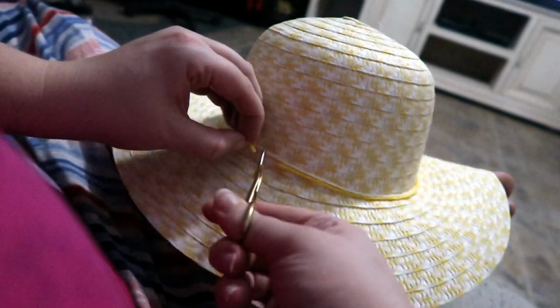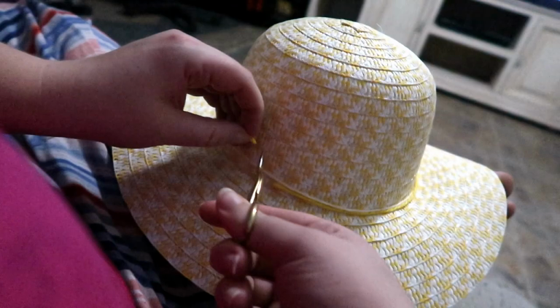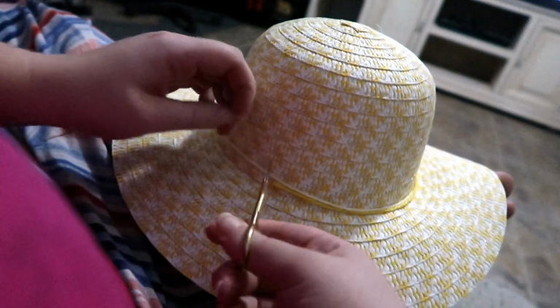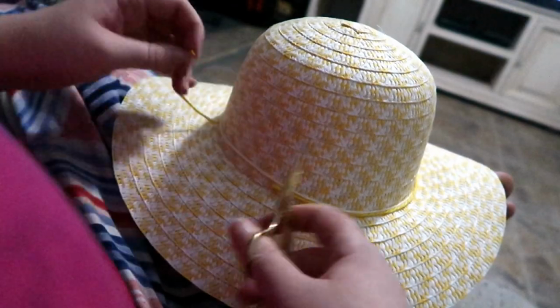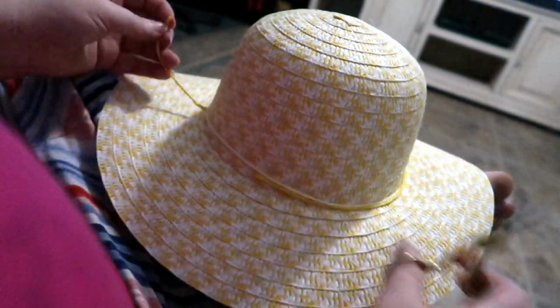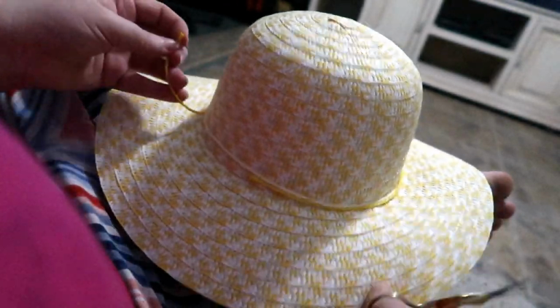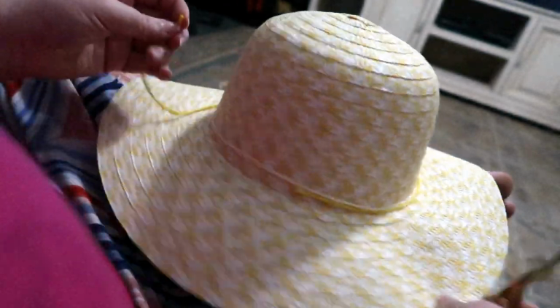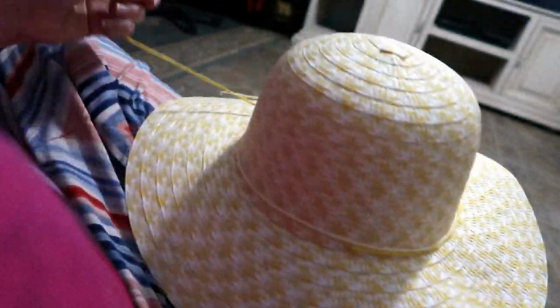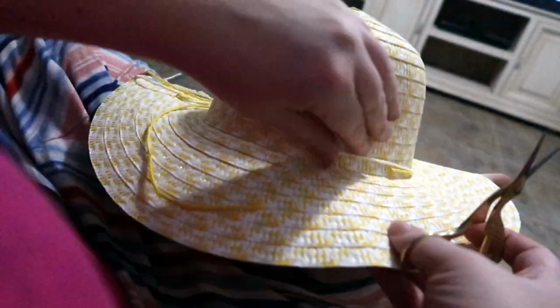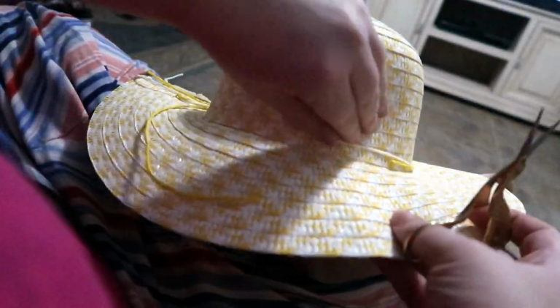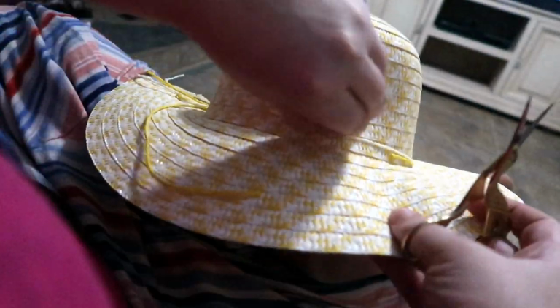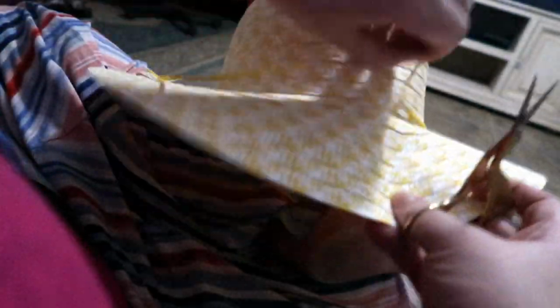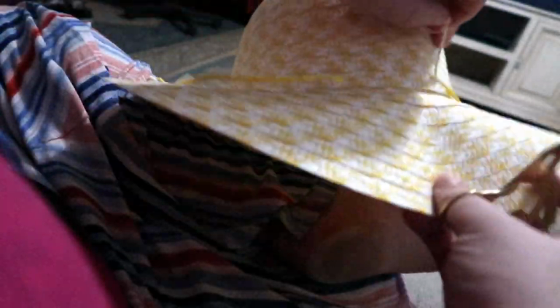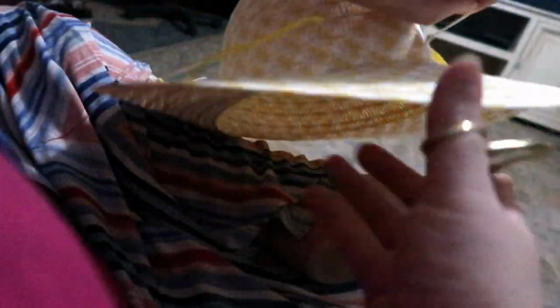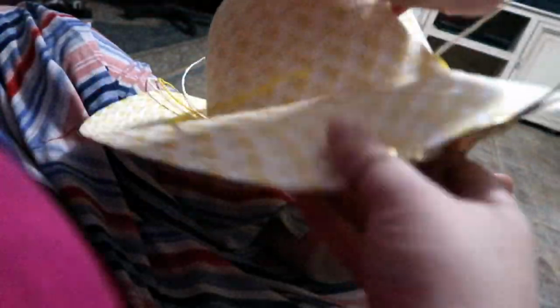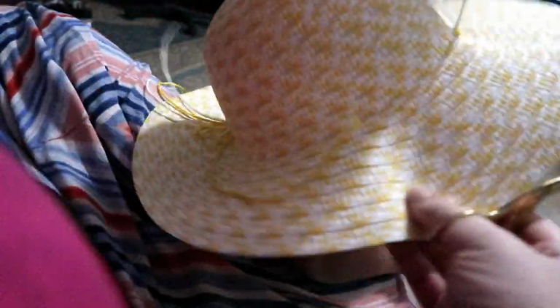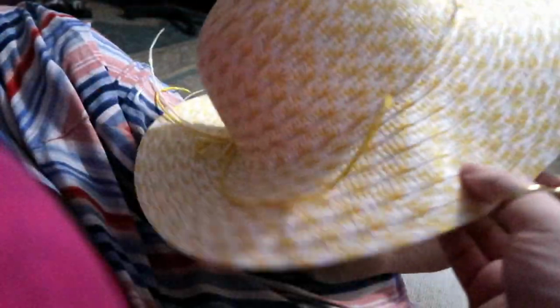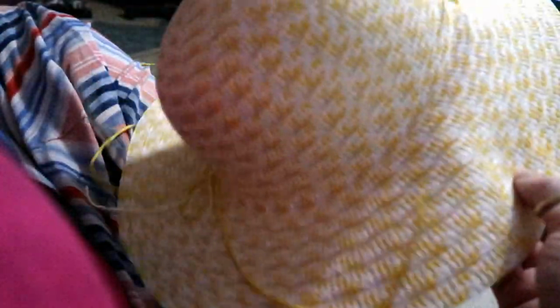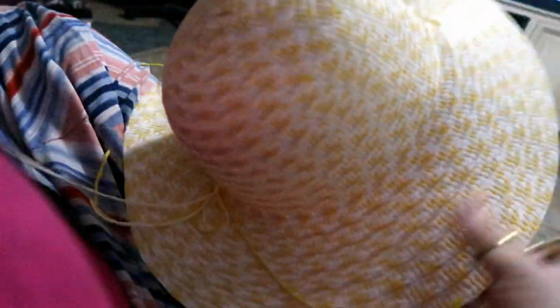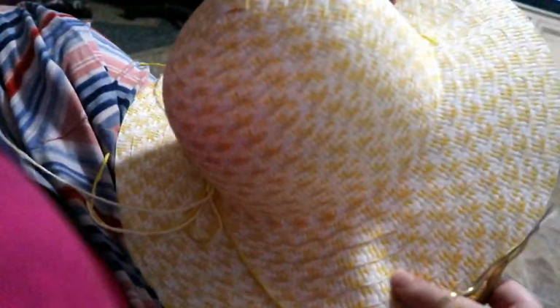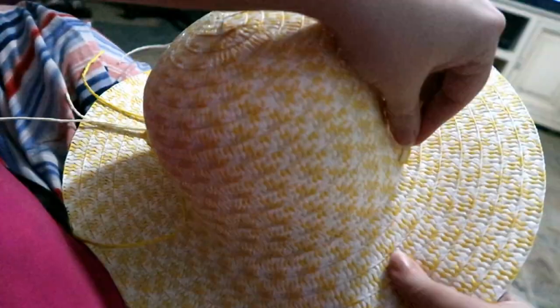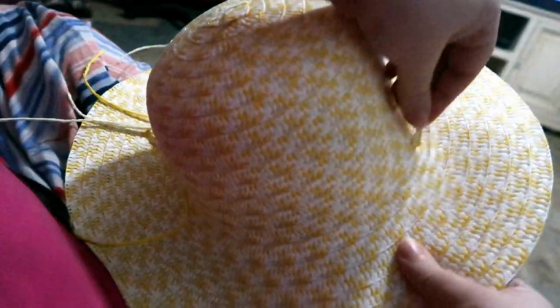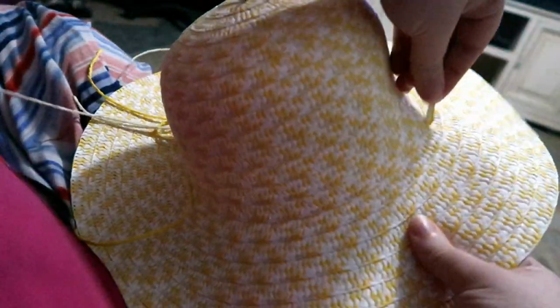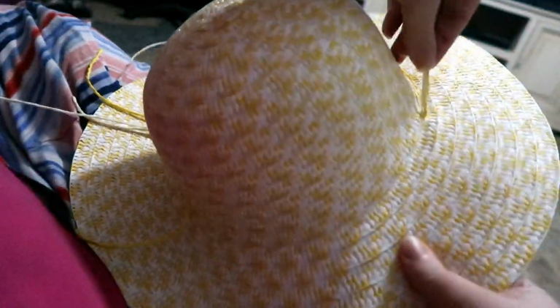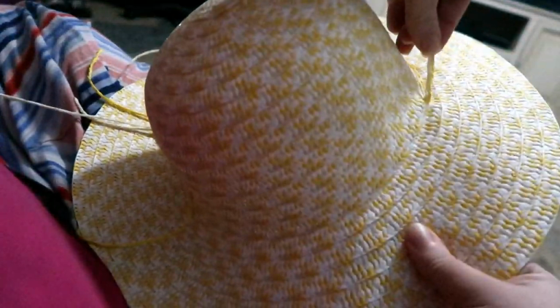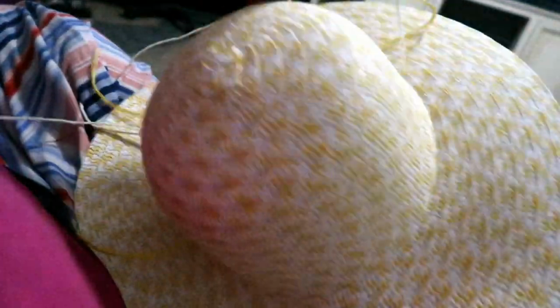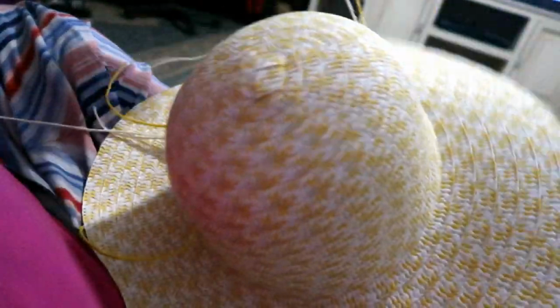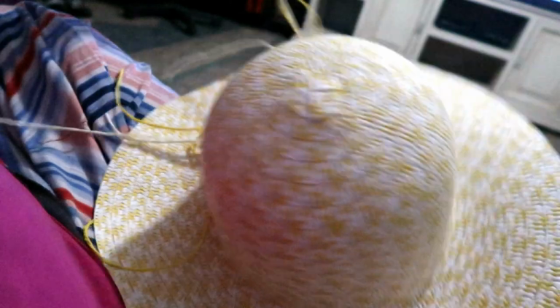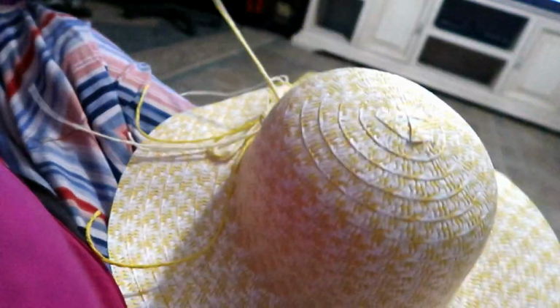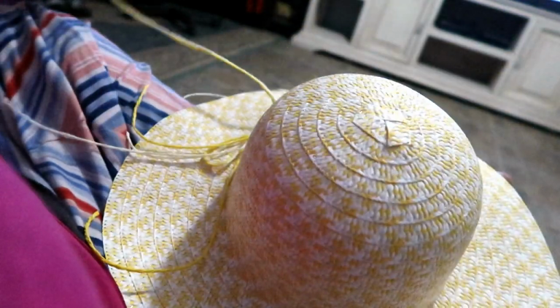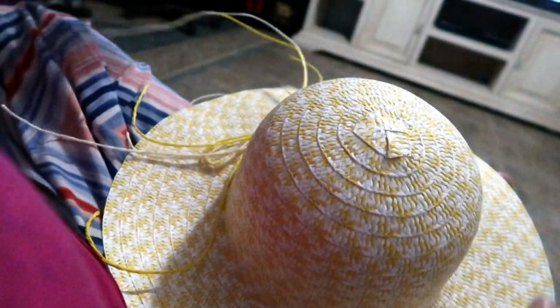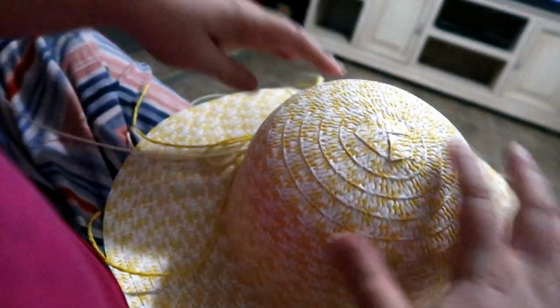The first thing I had to do was snip off this little bit of cording that had been glued down to the hat with hot glue as a bit of decoration.